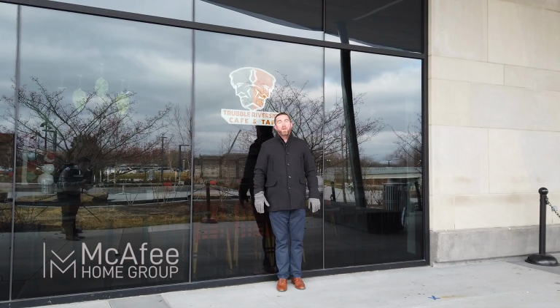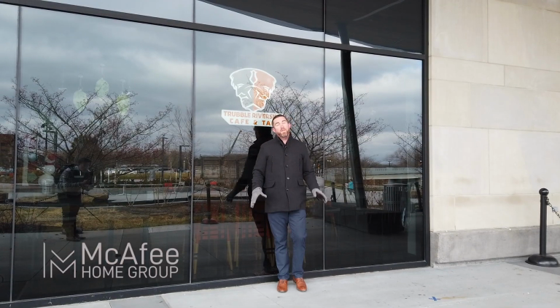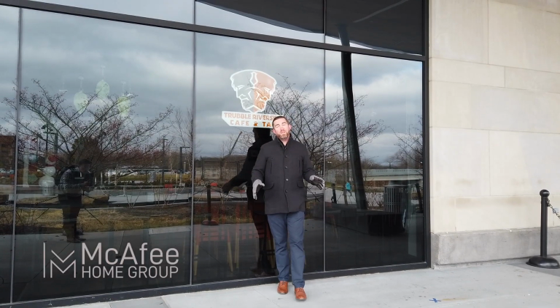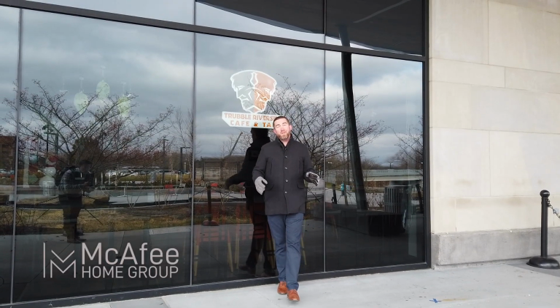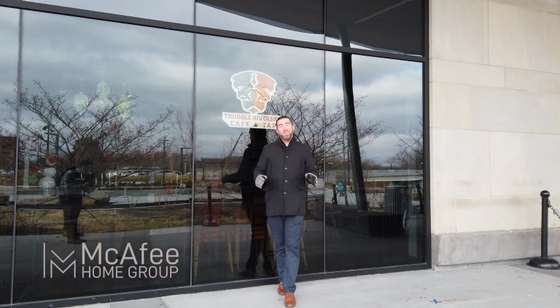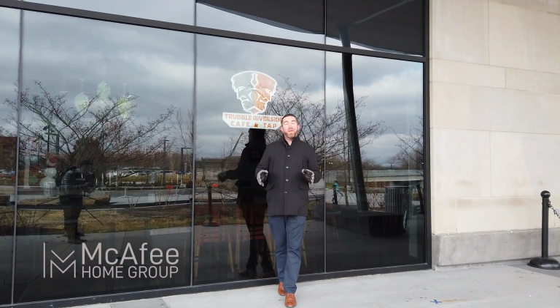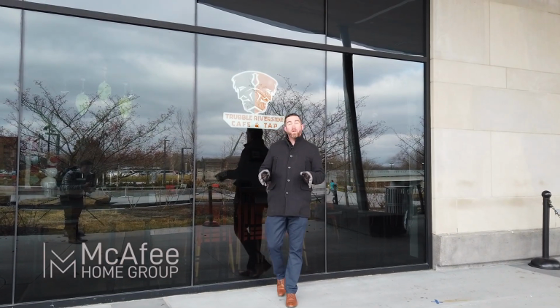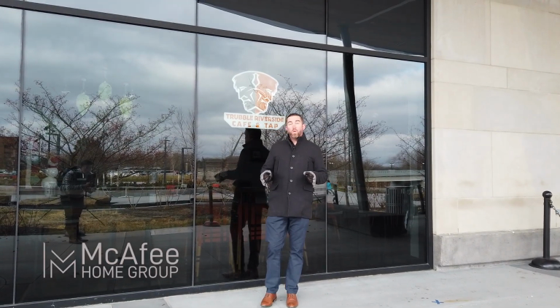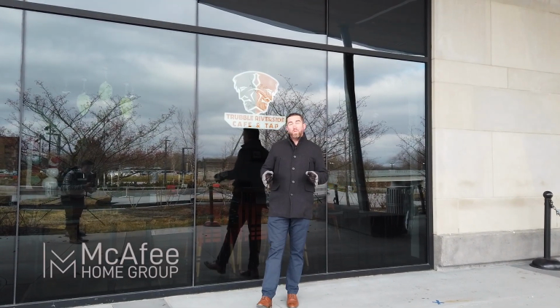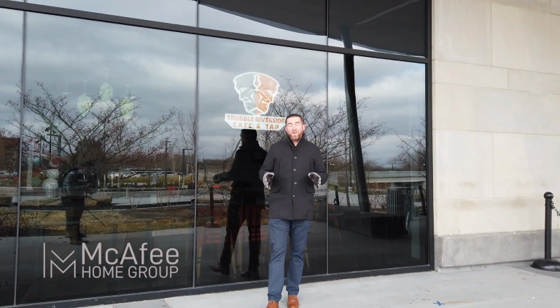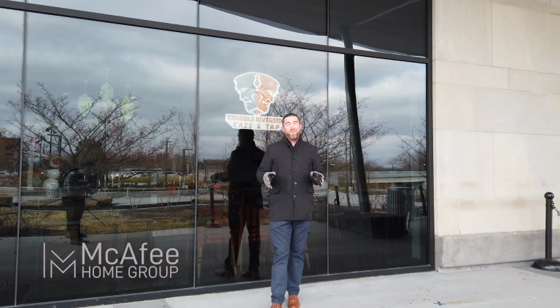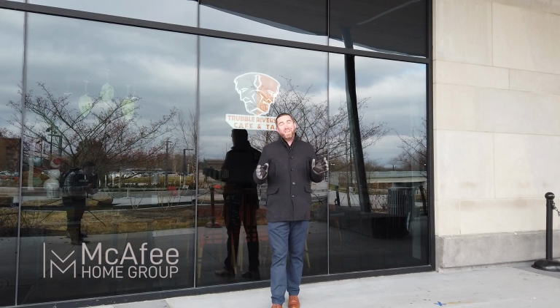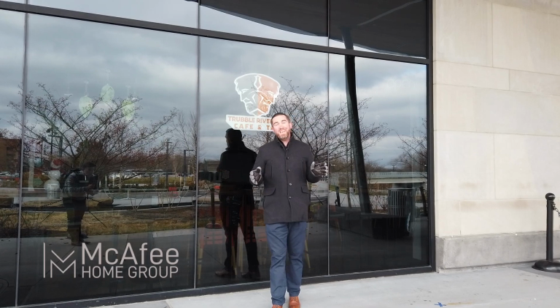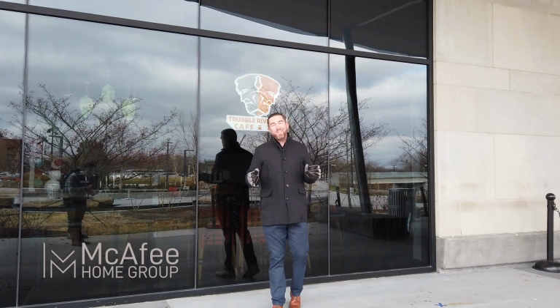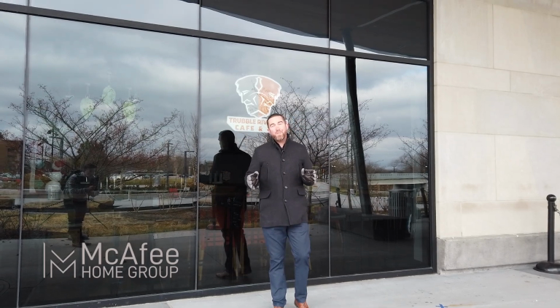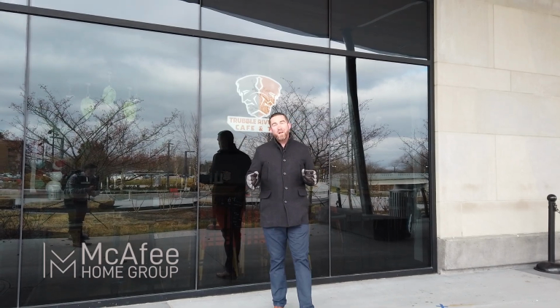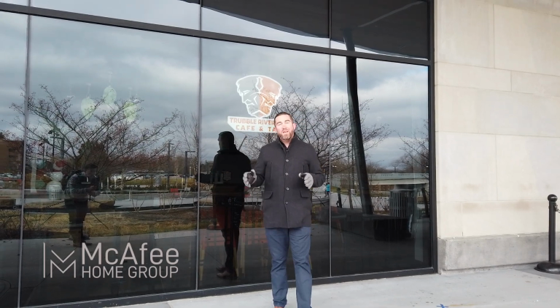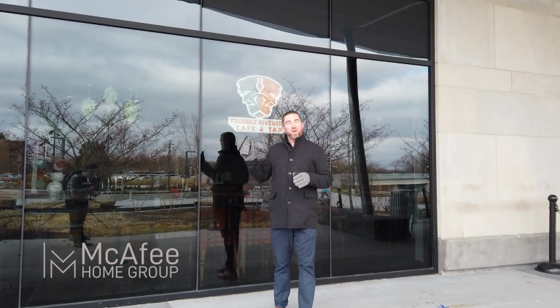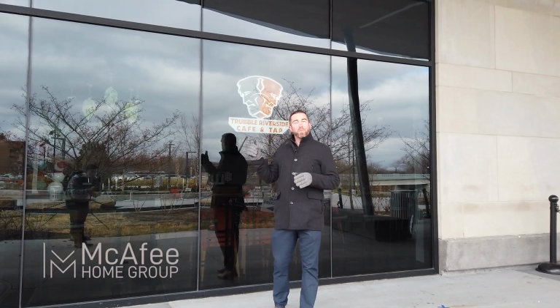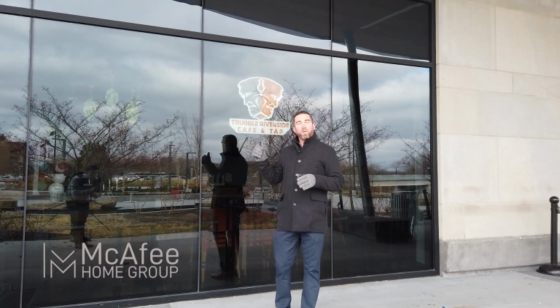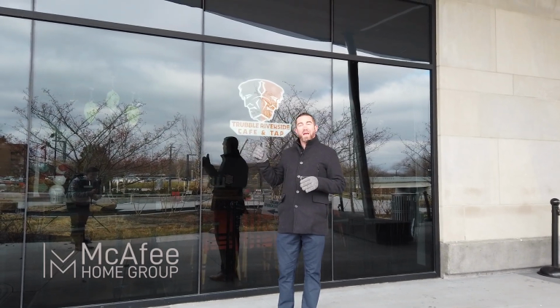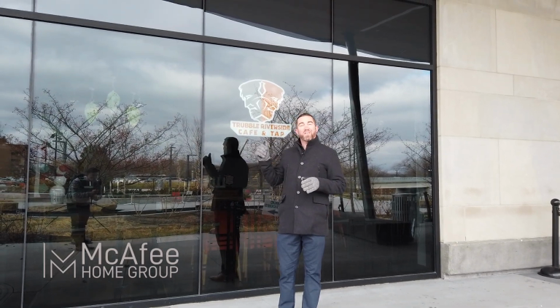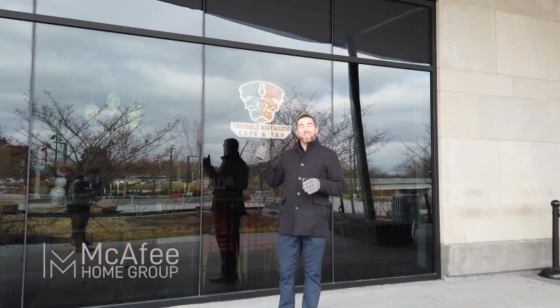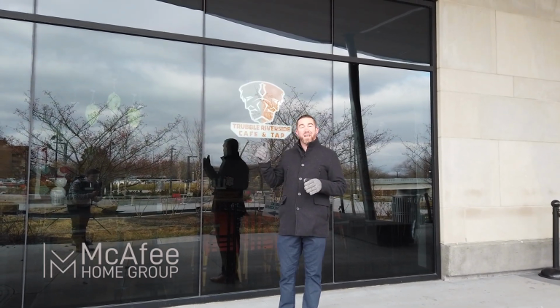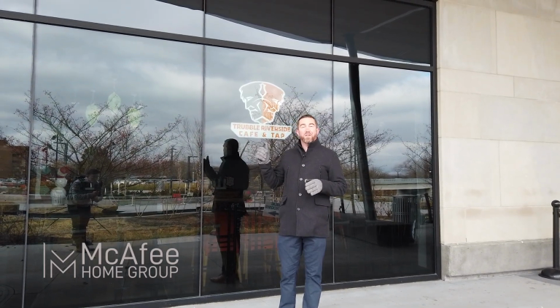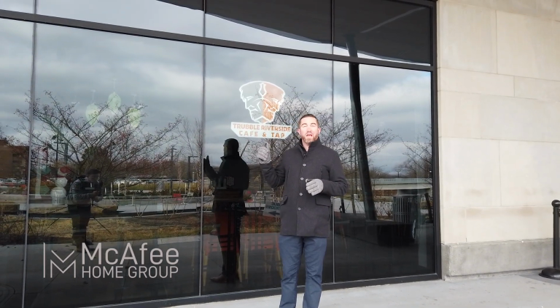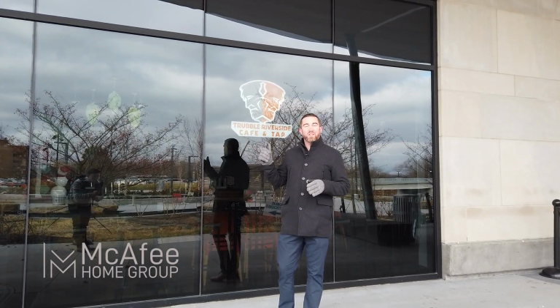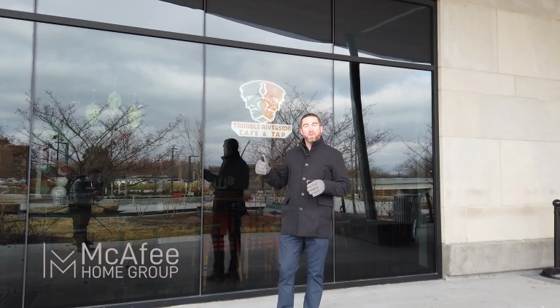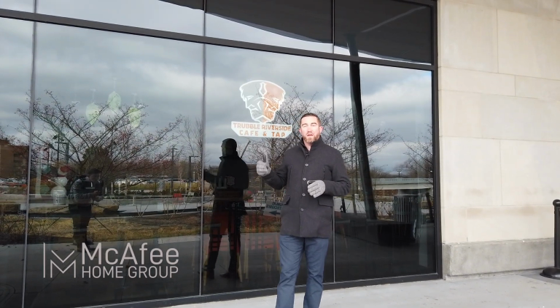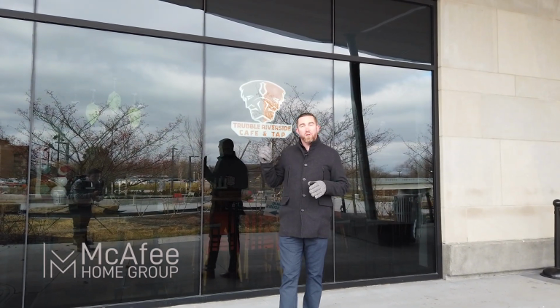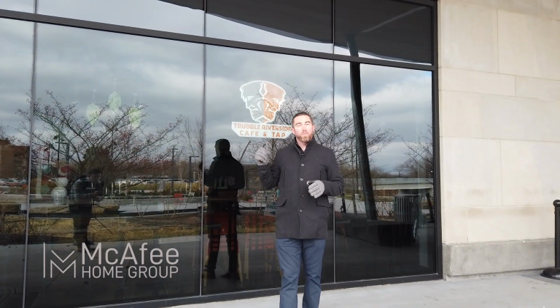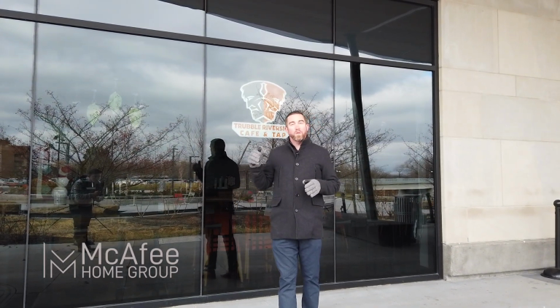For those of you looking to escape the cold in the winter or the heat in the summer, Trouble Brewing actually has a second location here where you can get a cold brew.